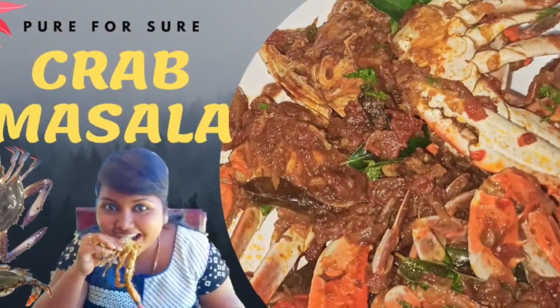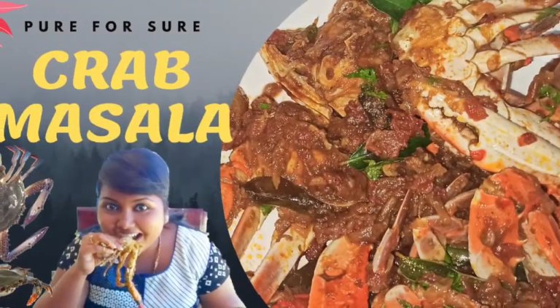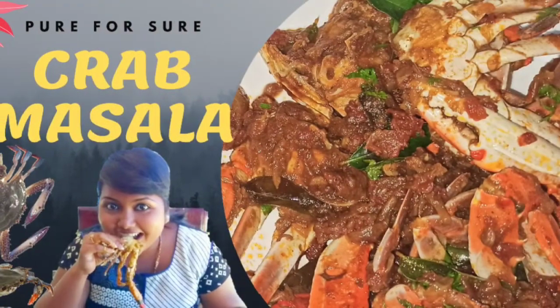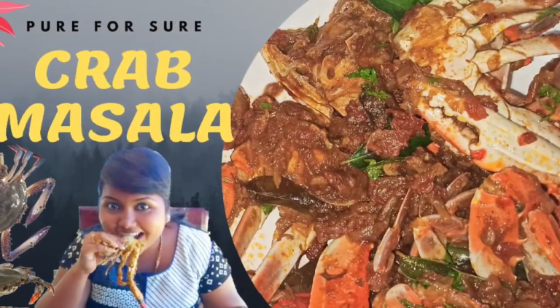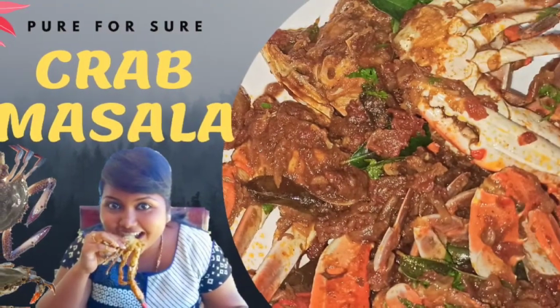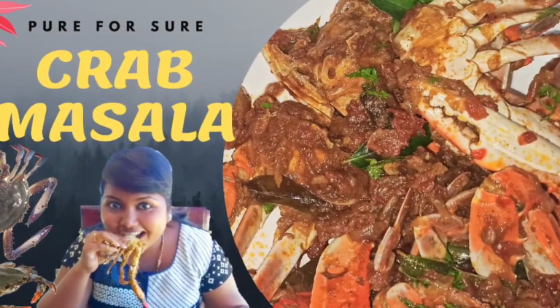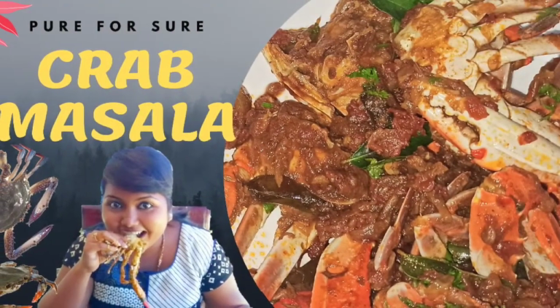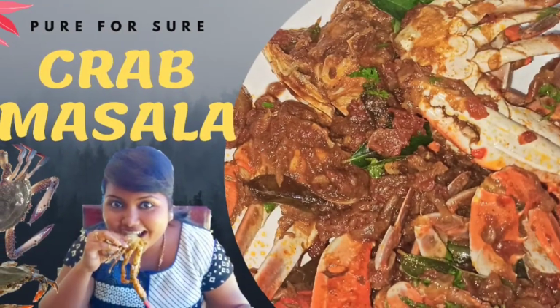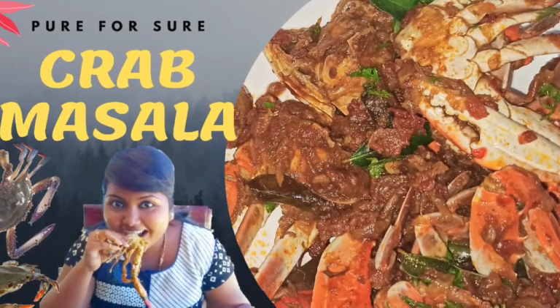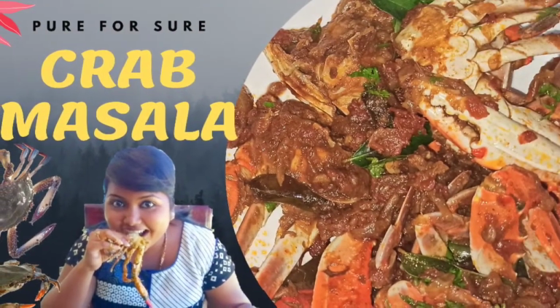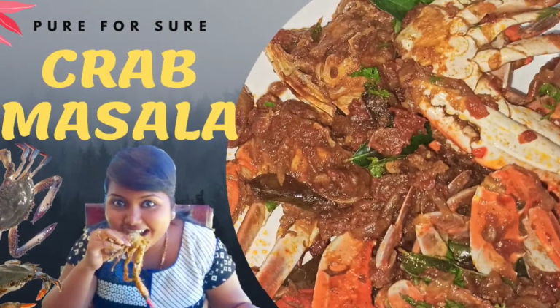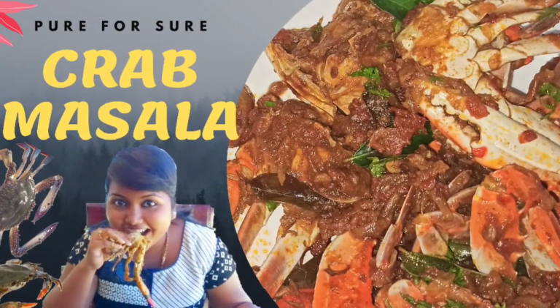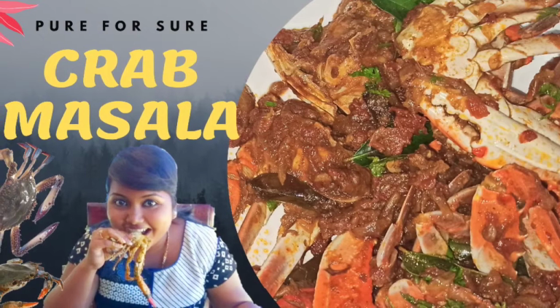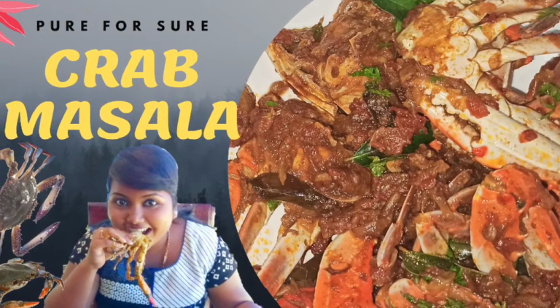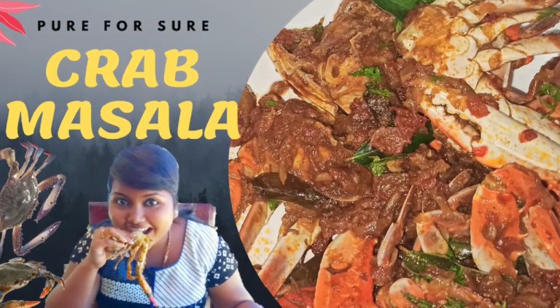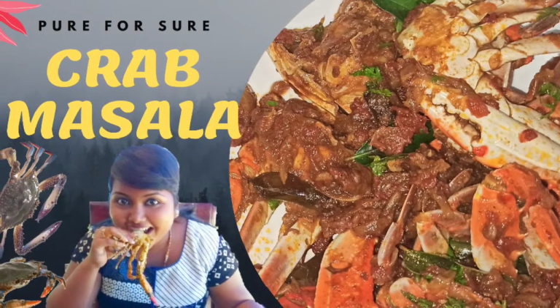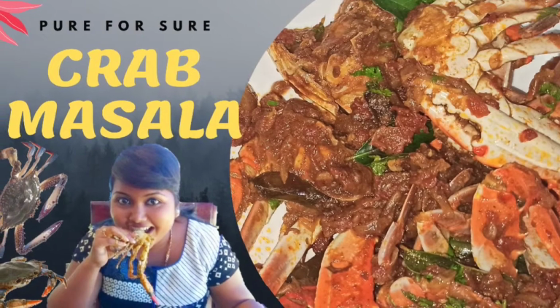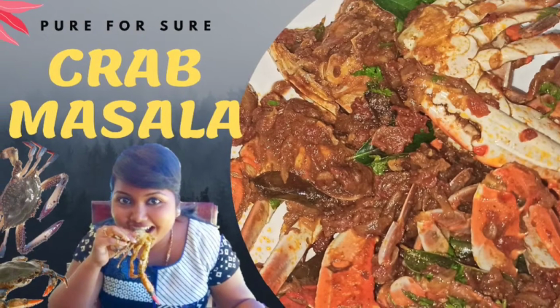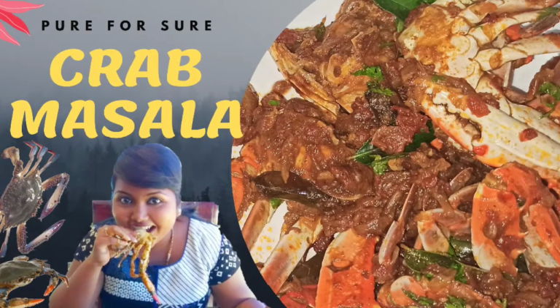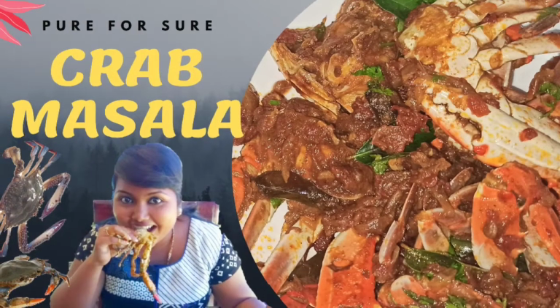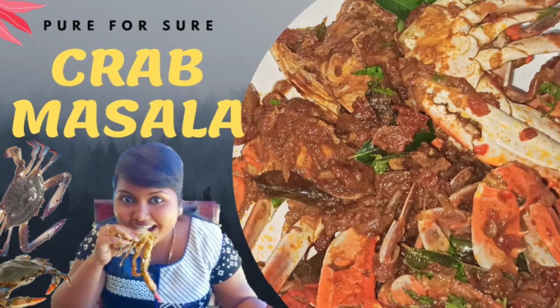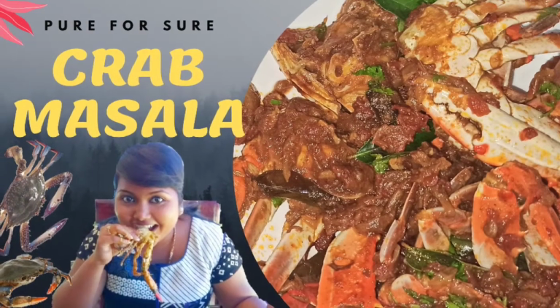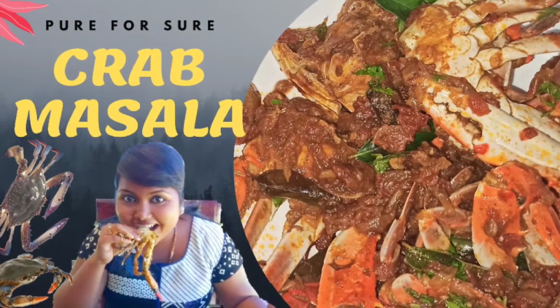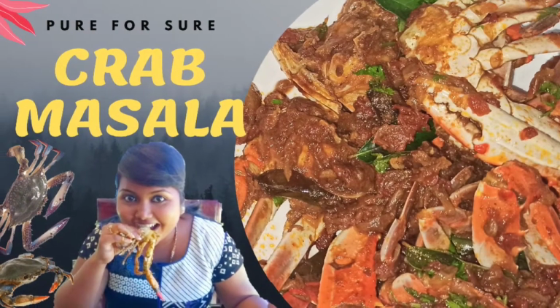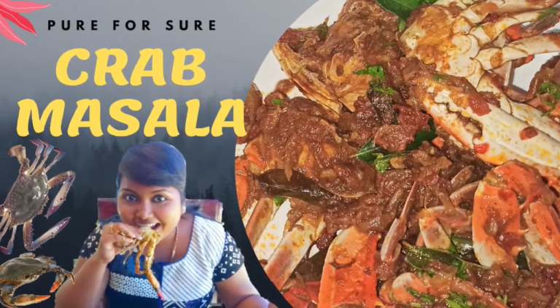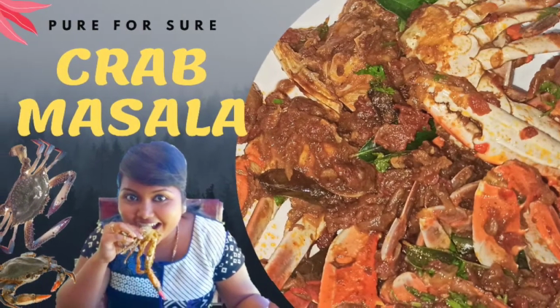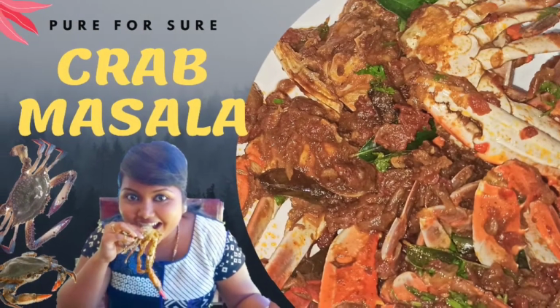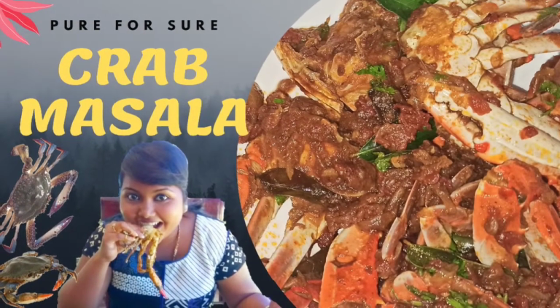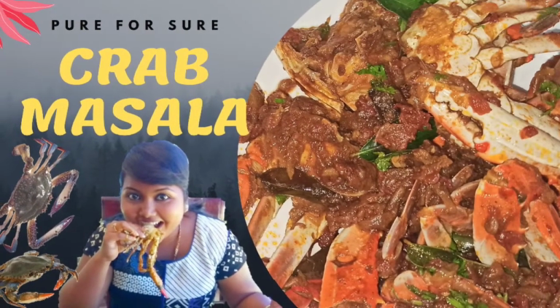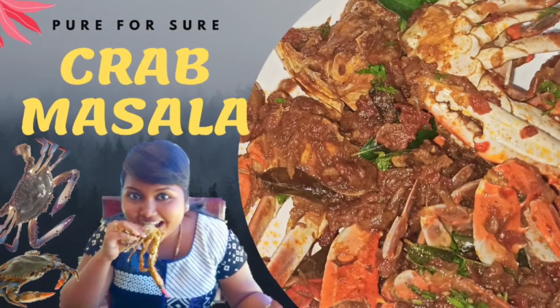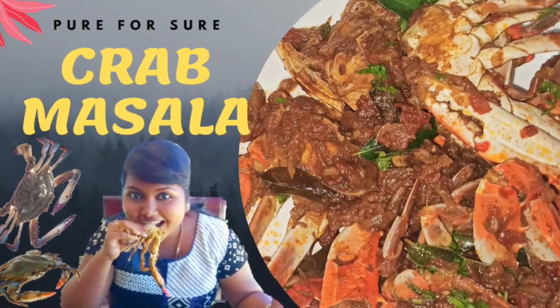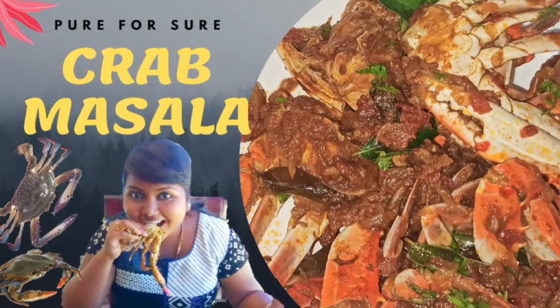Hello viewers! Welcome back to my channel, Pure Fusha. What do we see here? Crab Masala. Let's see how I'm doing this style.